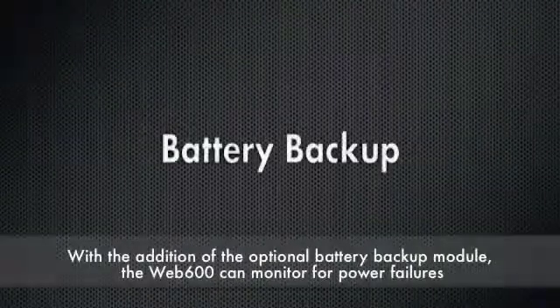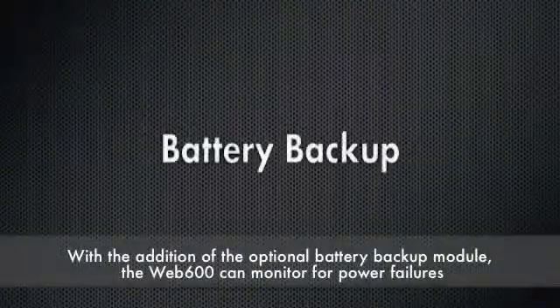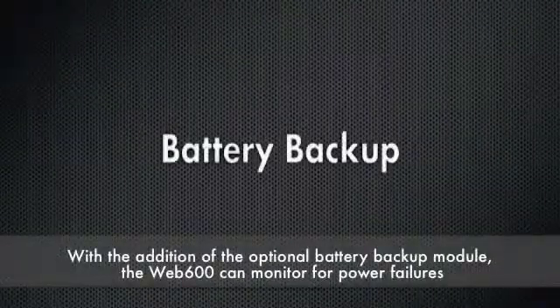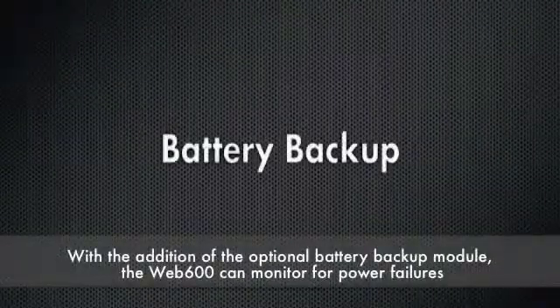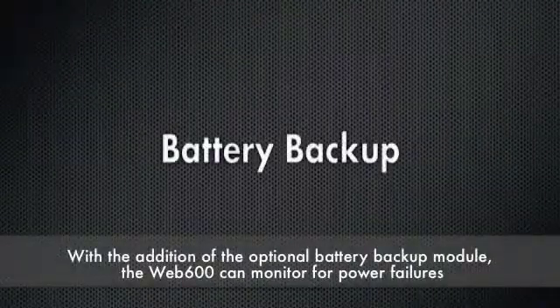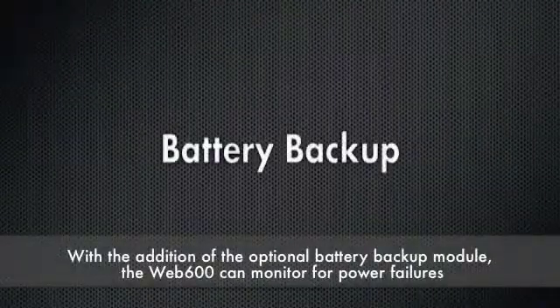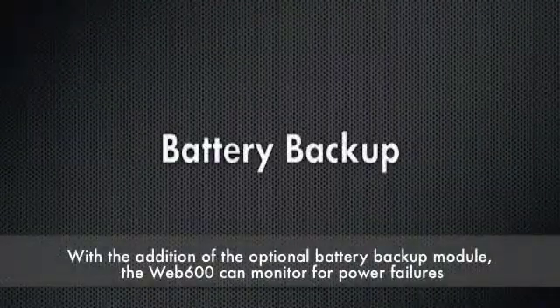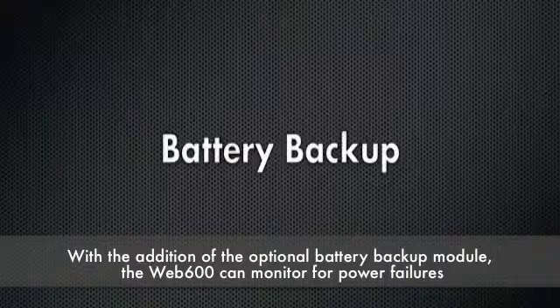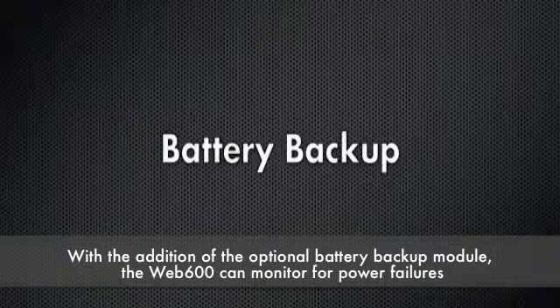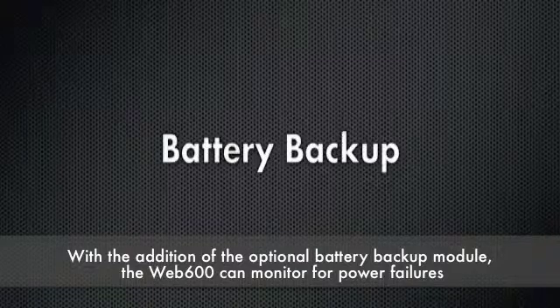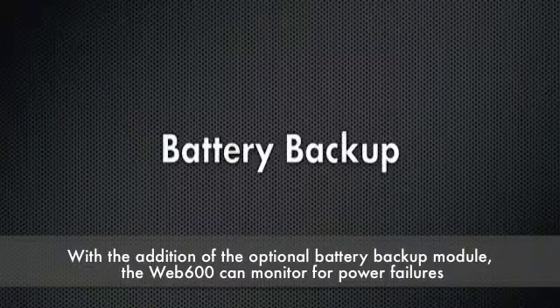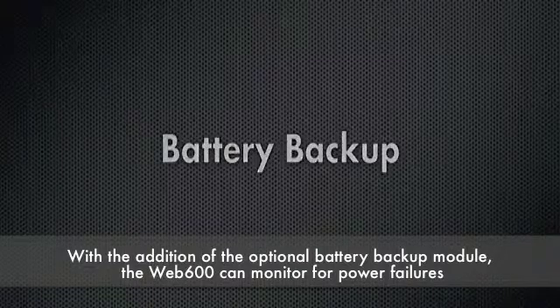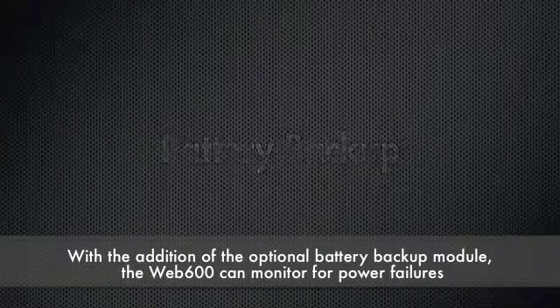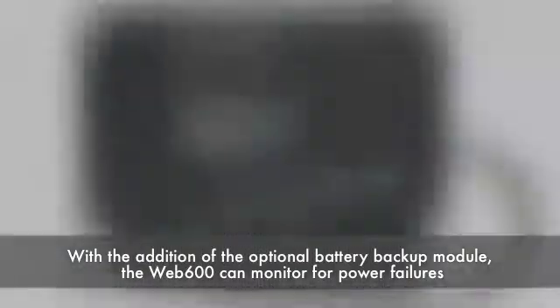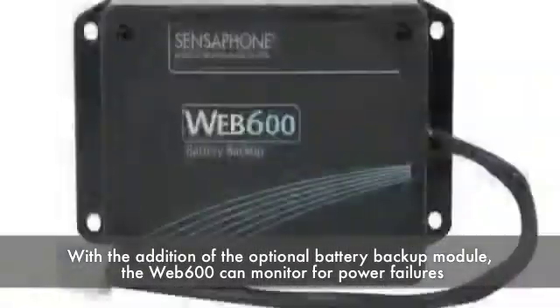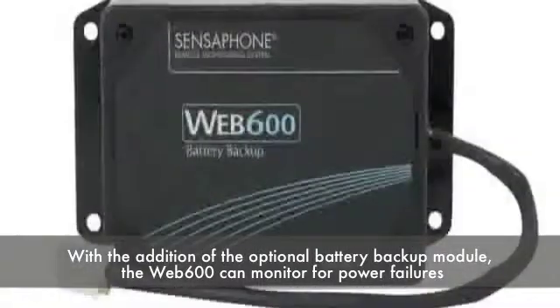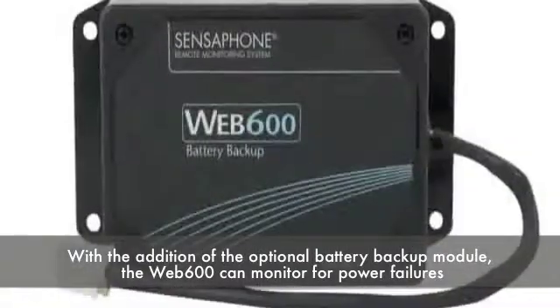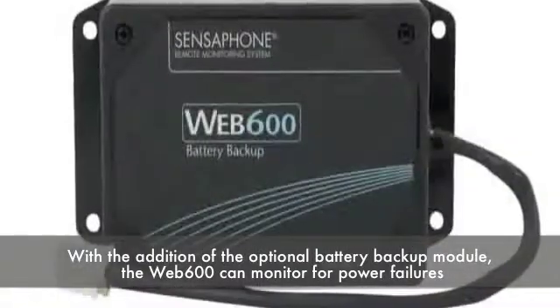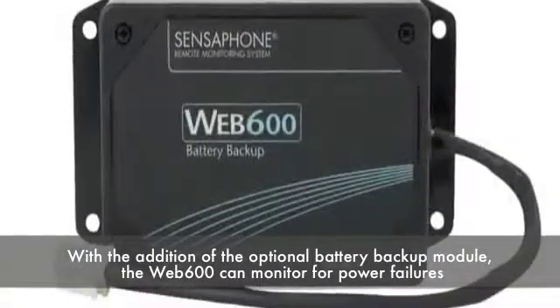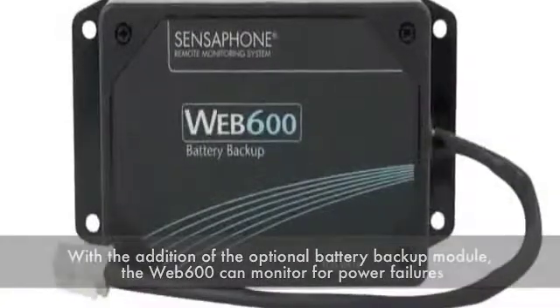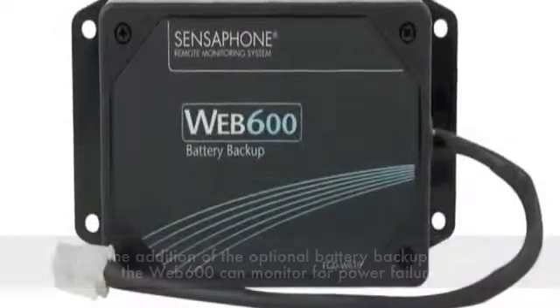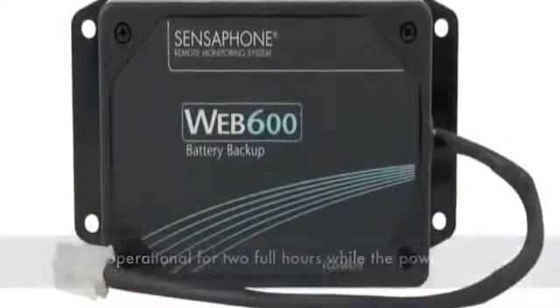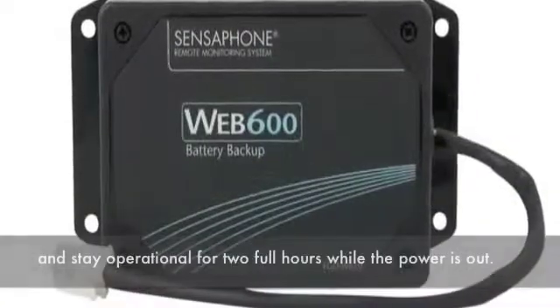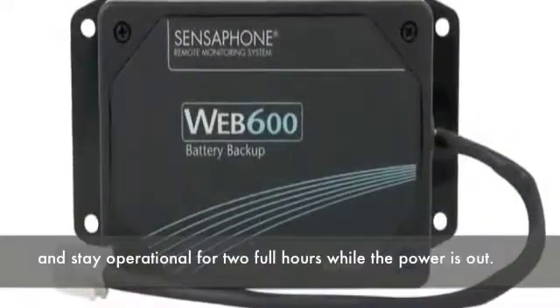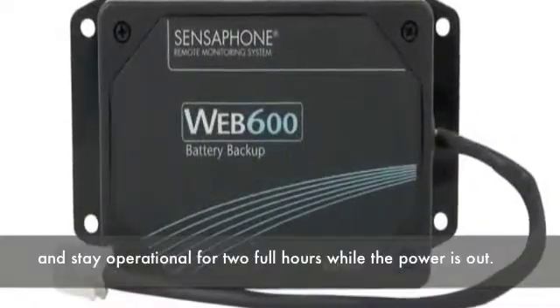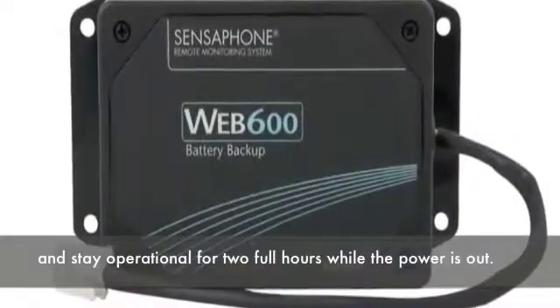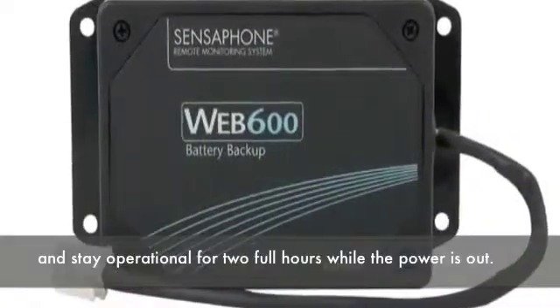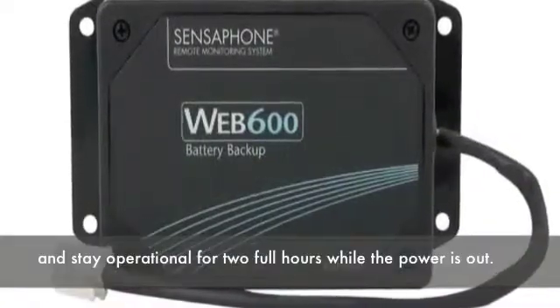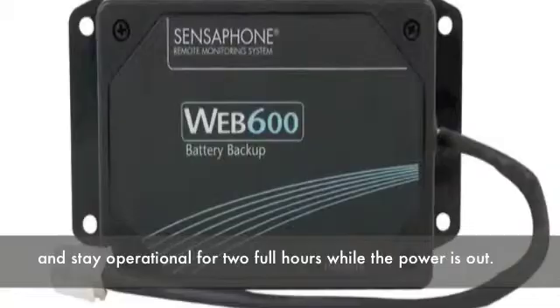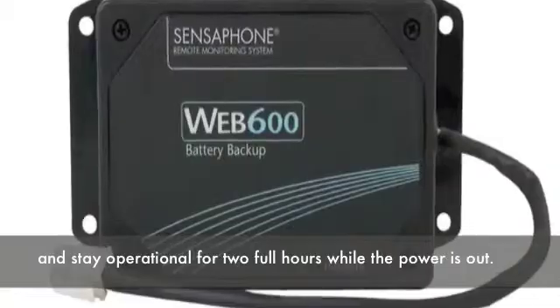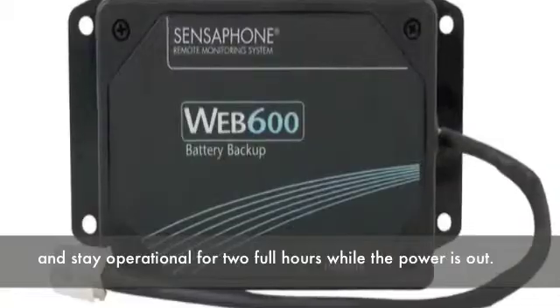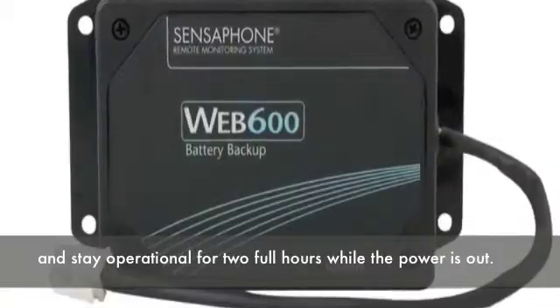With the addition of the optional battery backup module, the Web 600 can monitor for power failures and stay operational for two full hours while power is out.